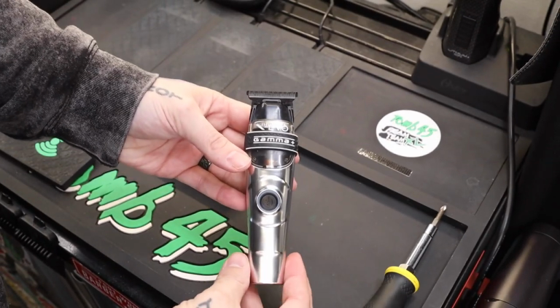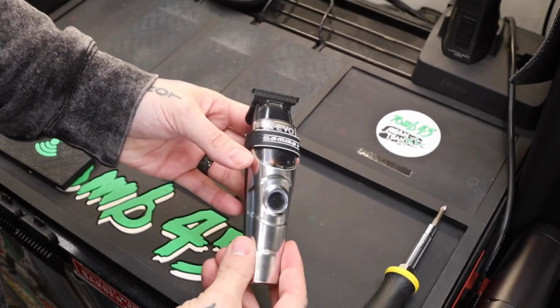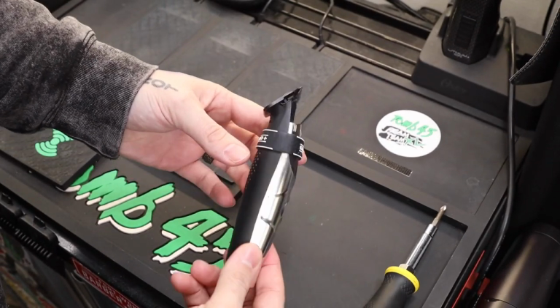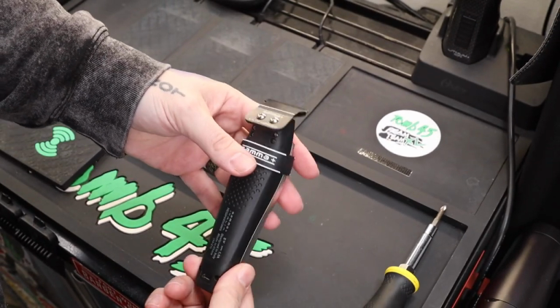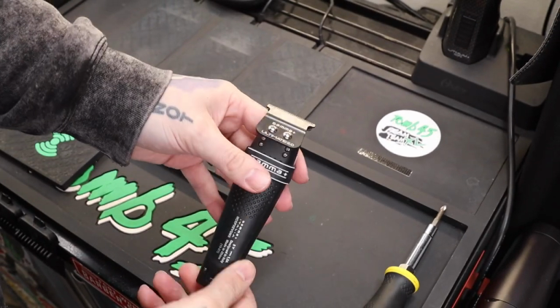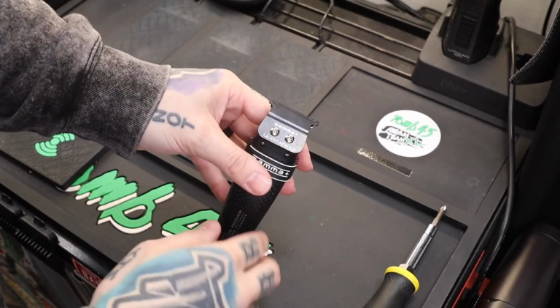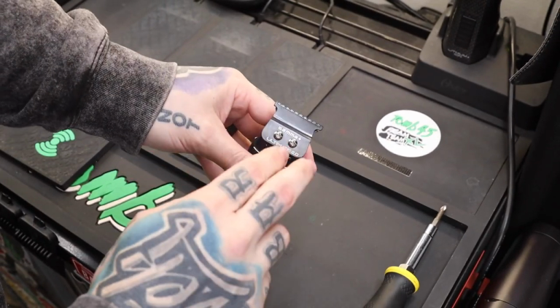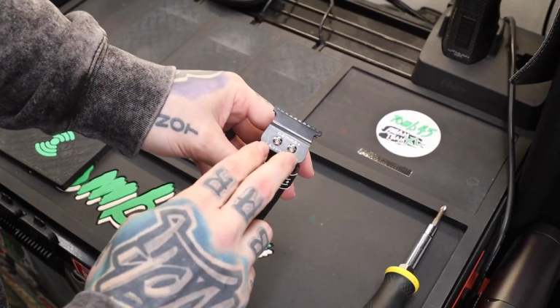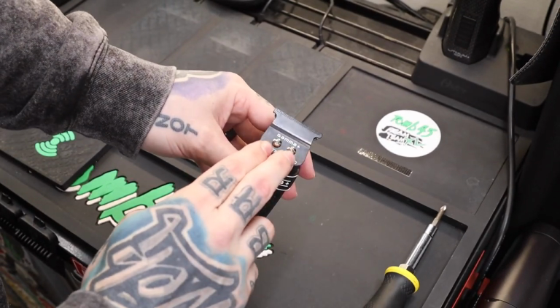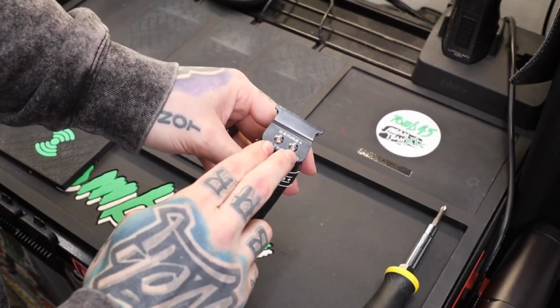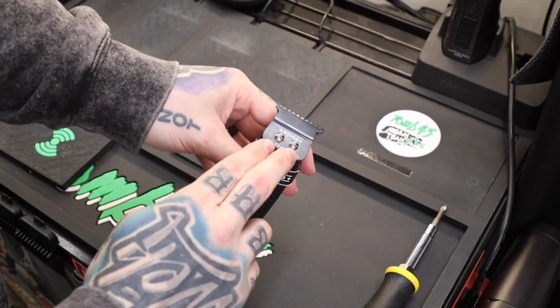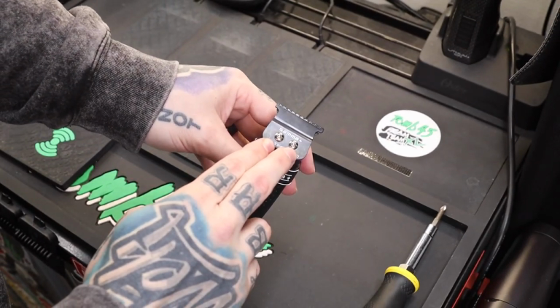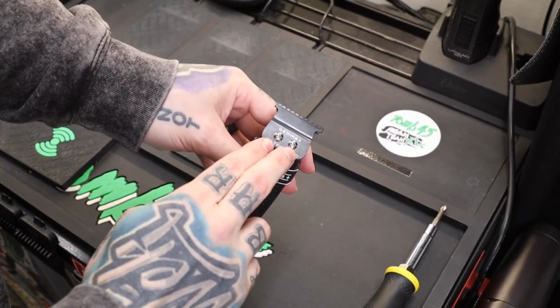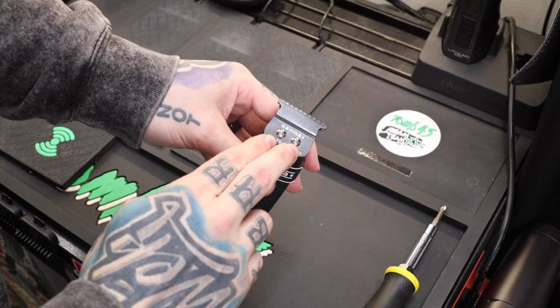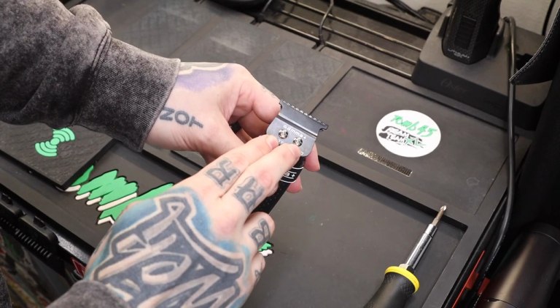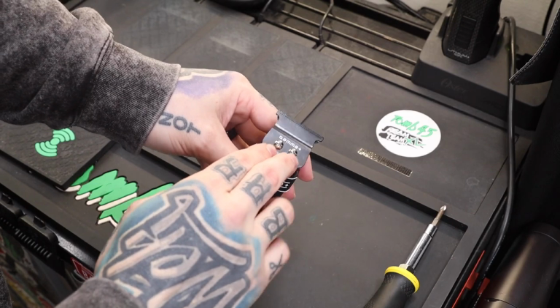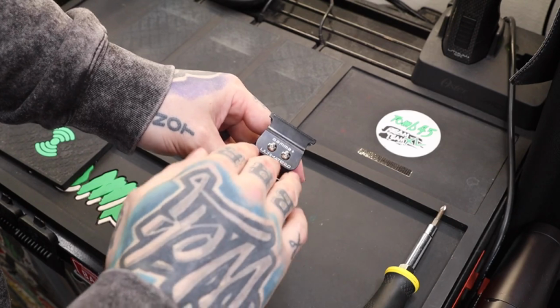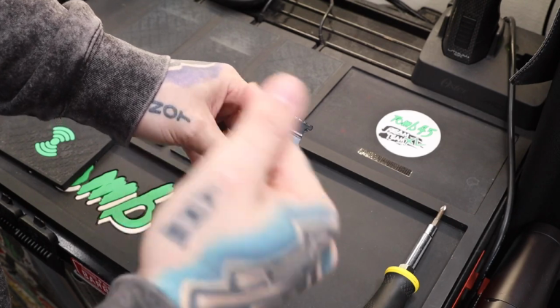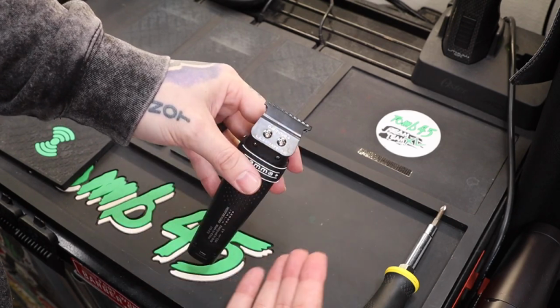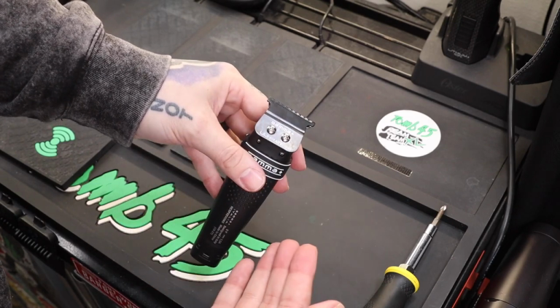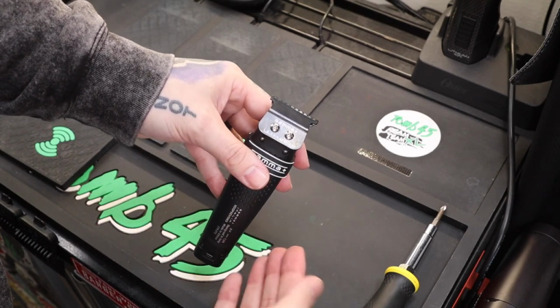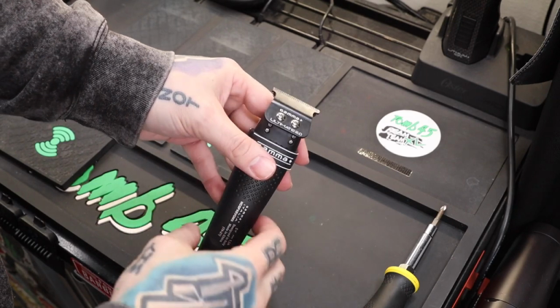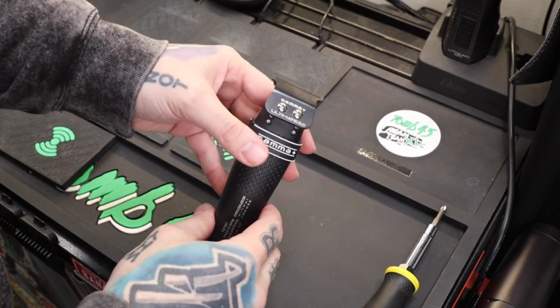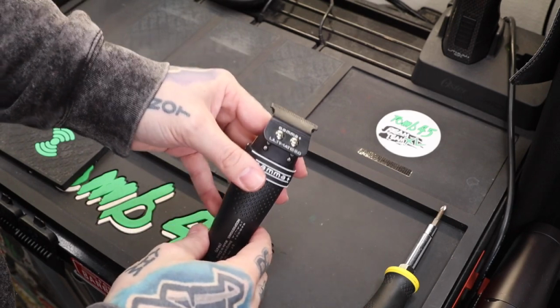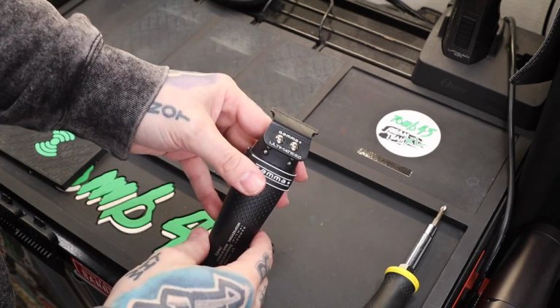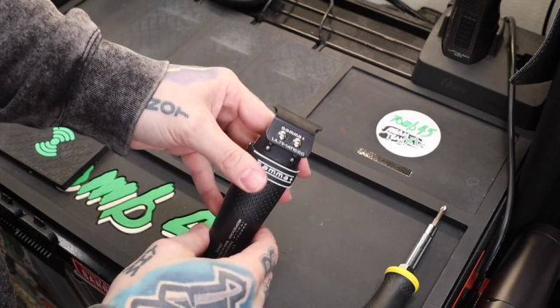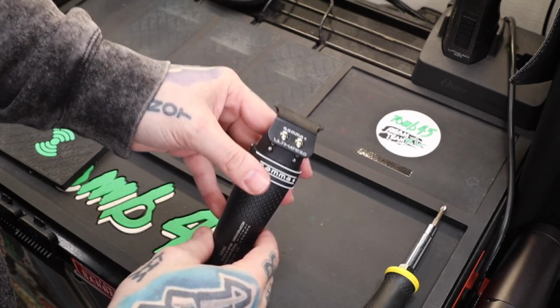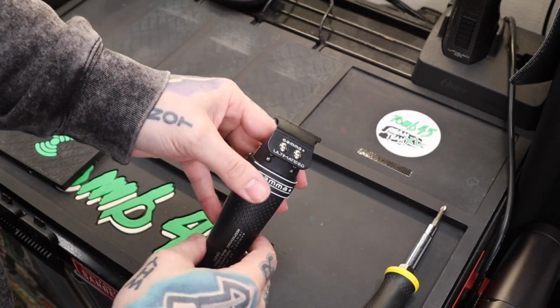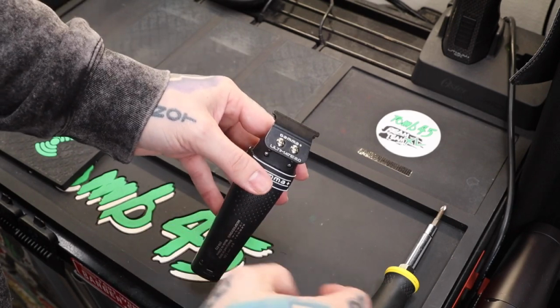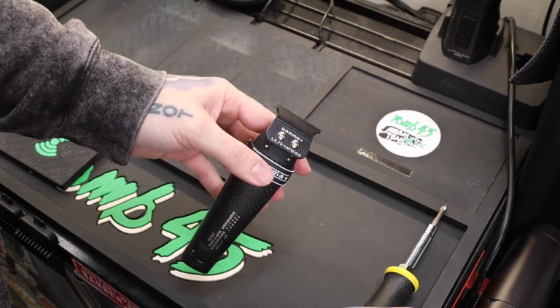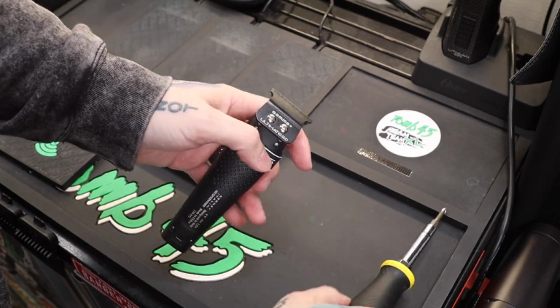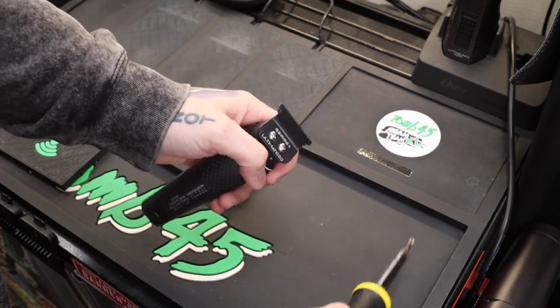On the Xevo we have two screws to take off right here to get to the bottom of the blade, and then we can adjust it.